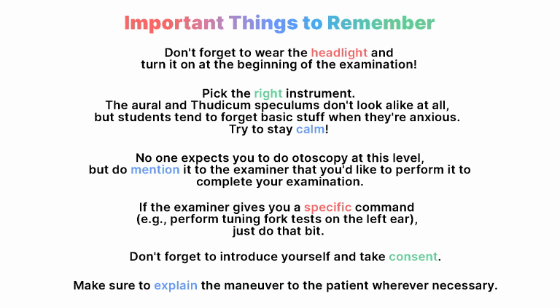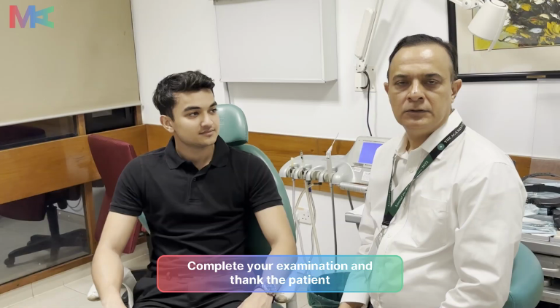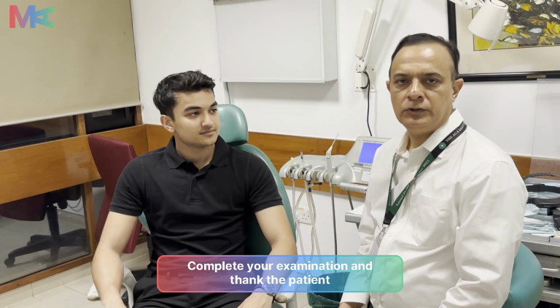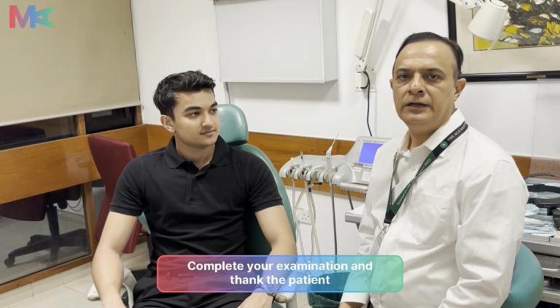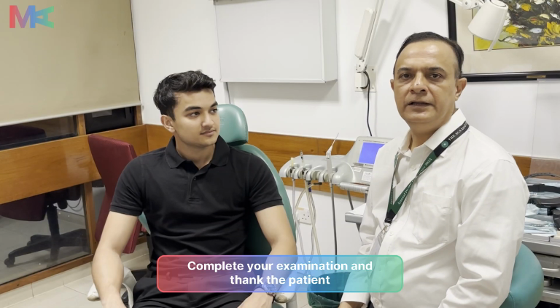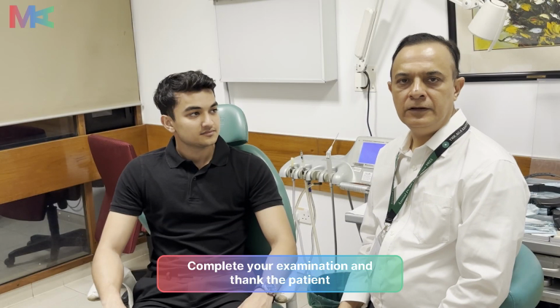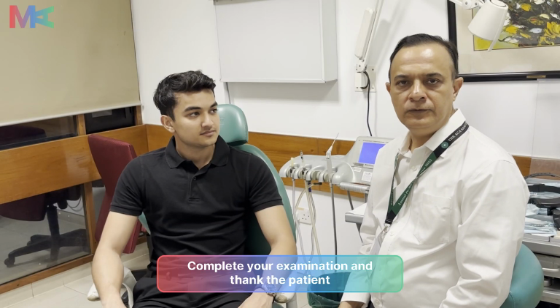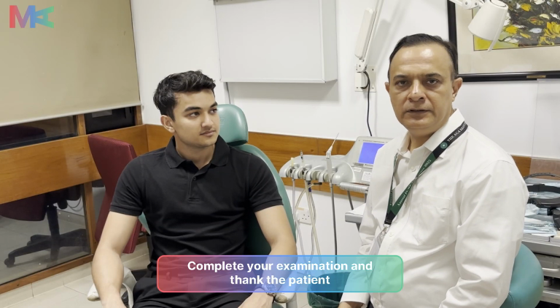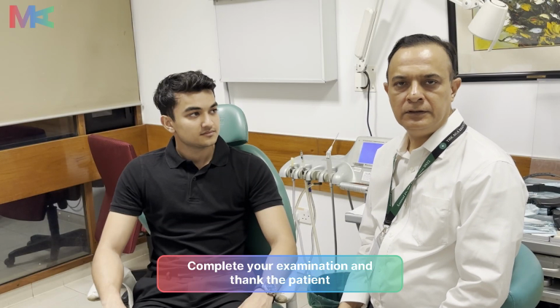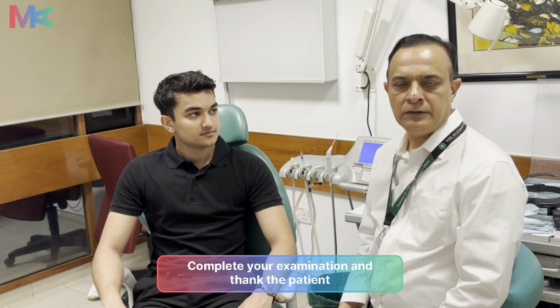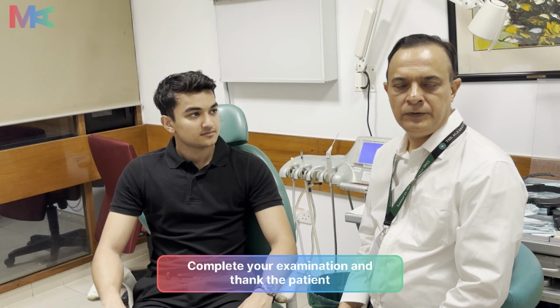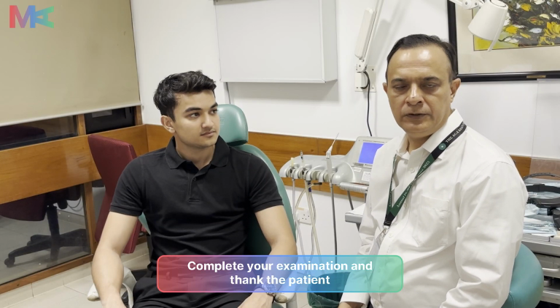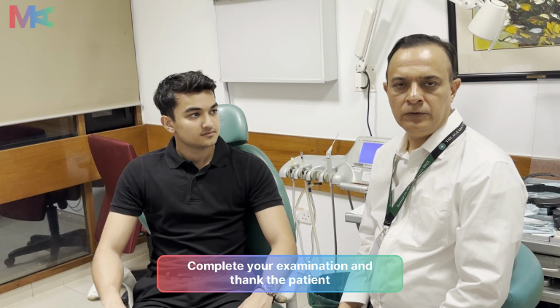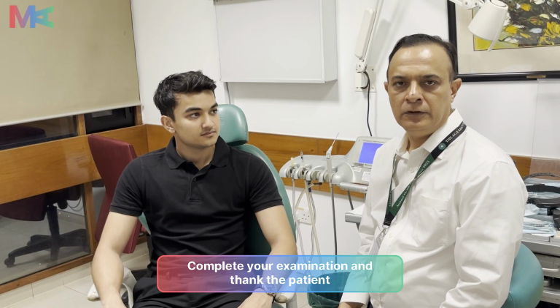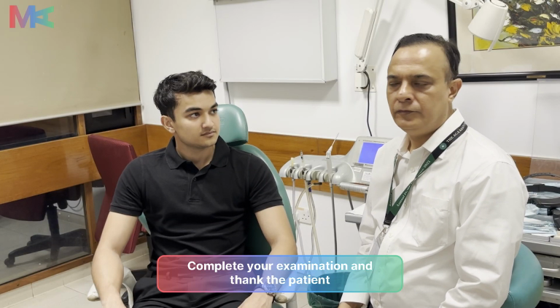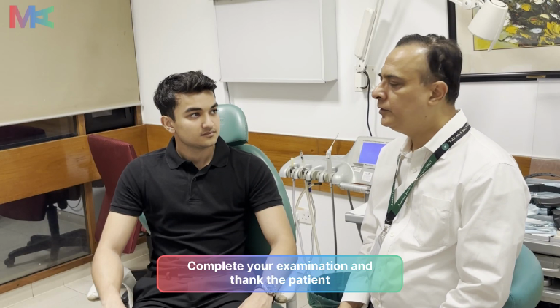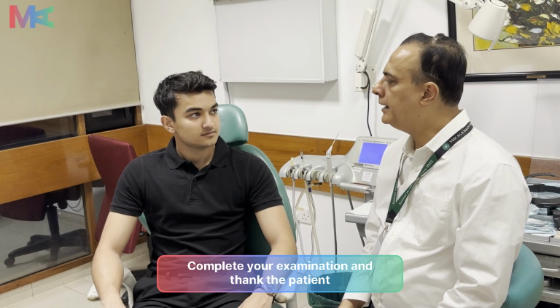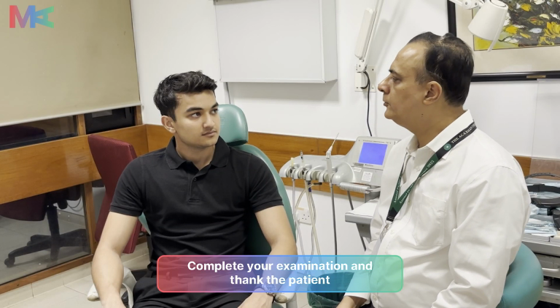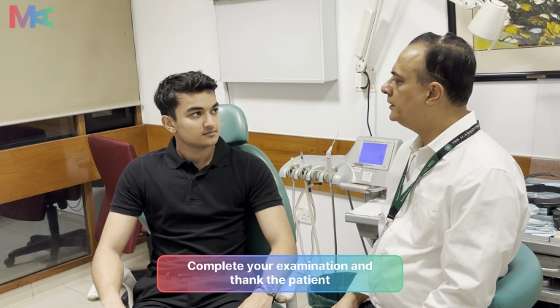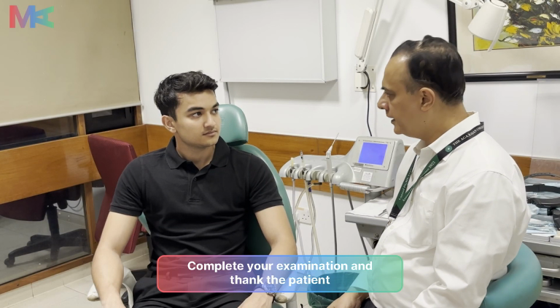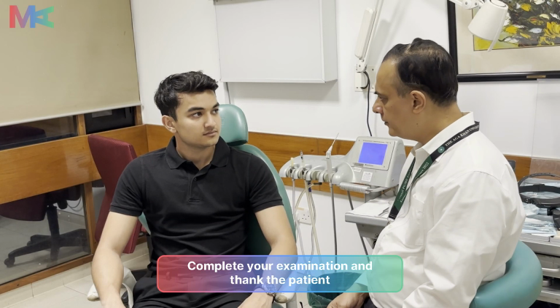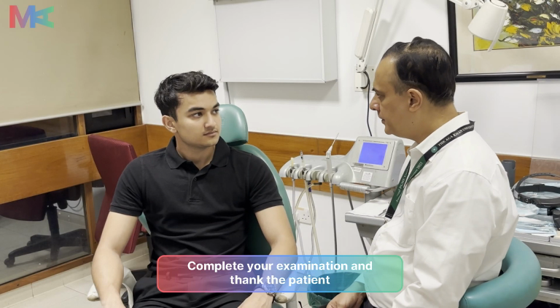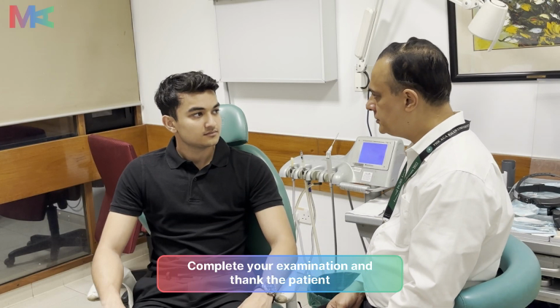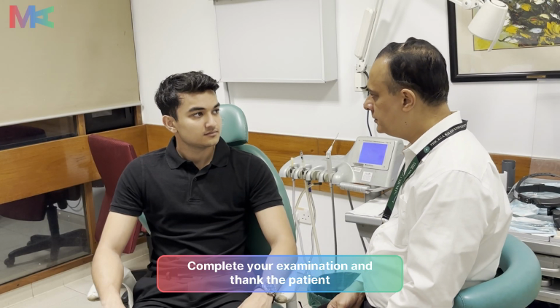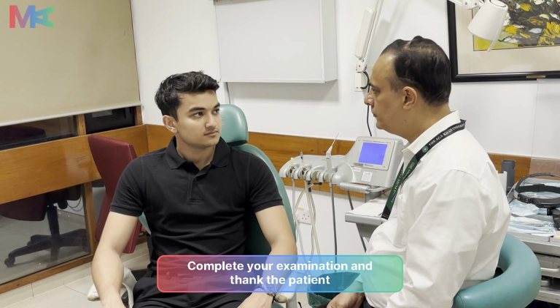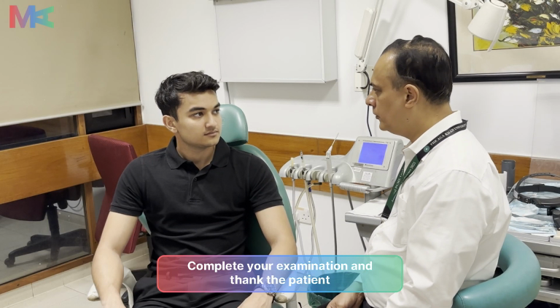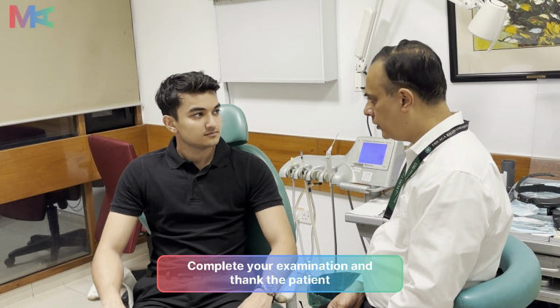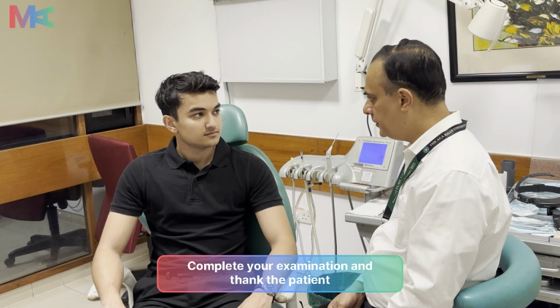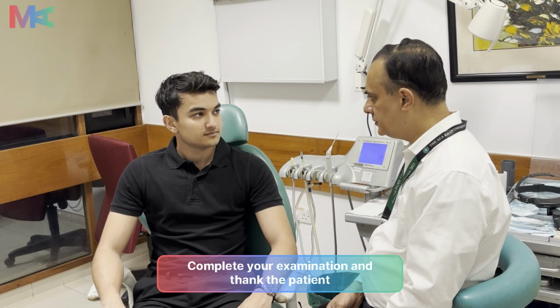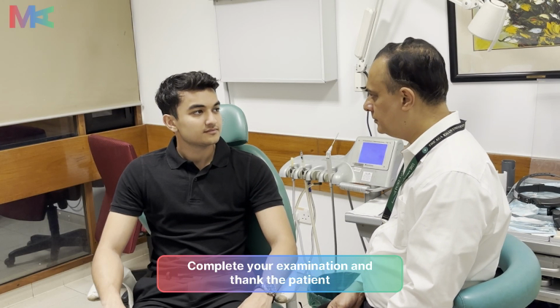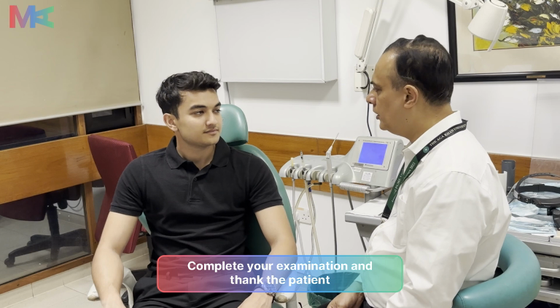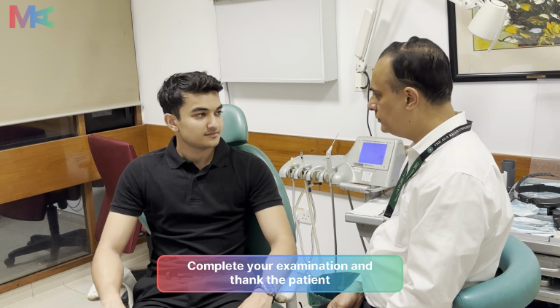At the end of the video, we would like to thank our patient for their cooperation. Thank you very much.